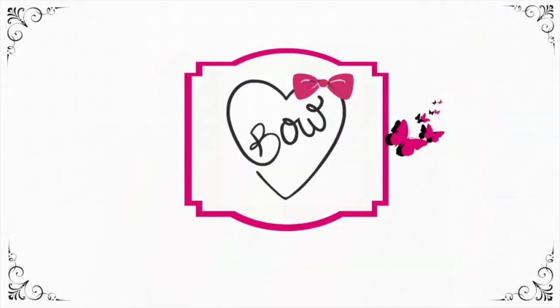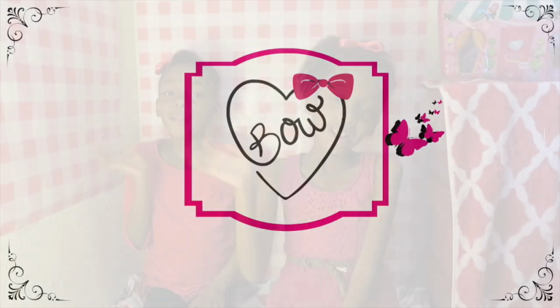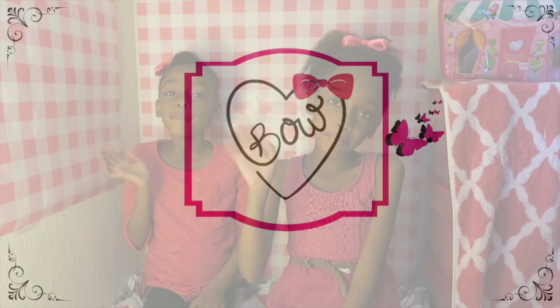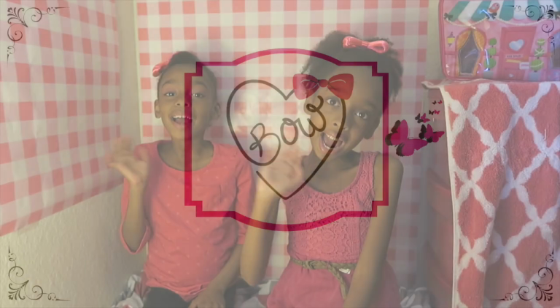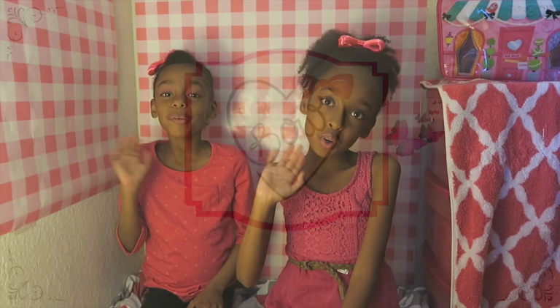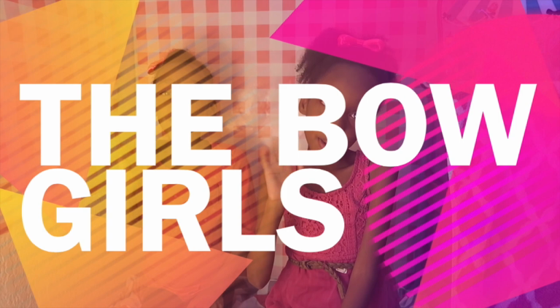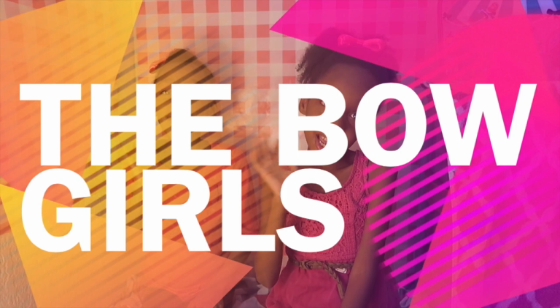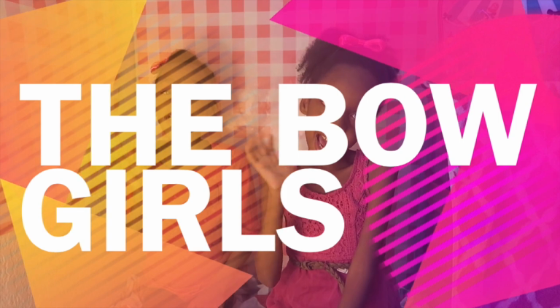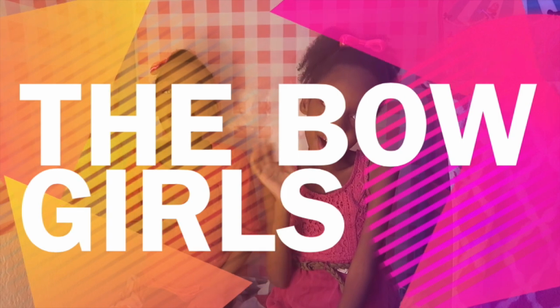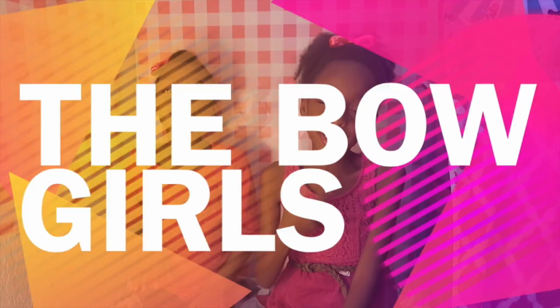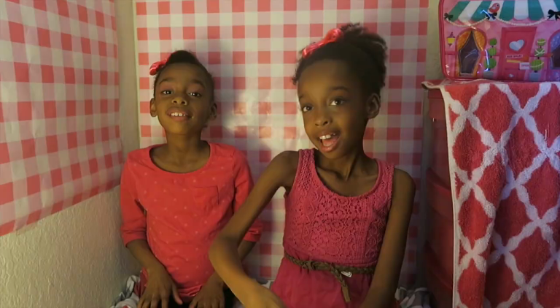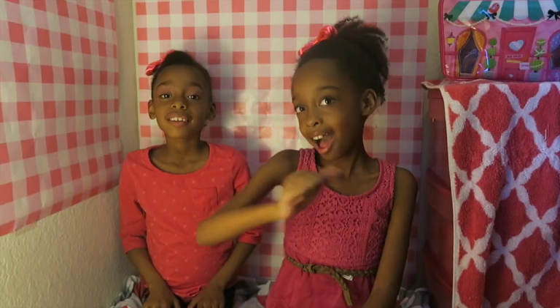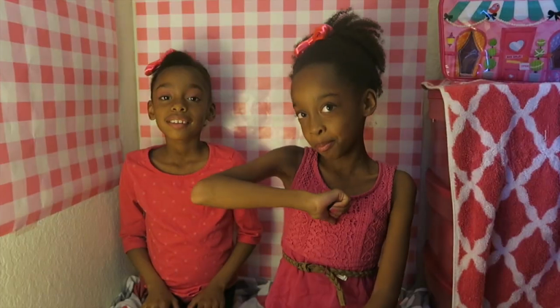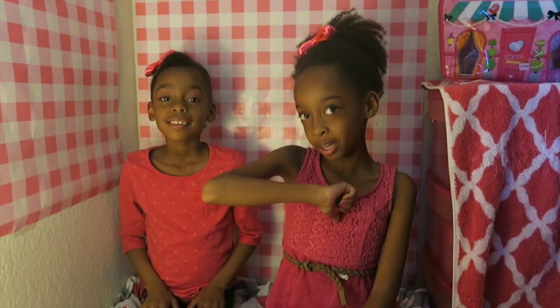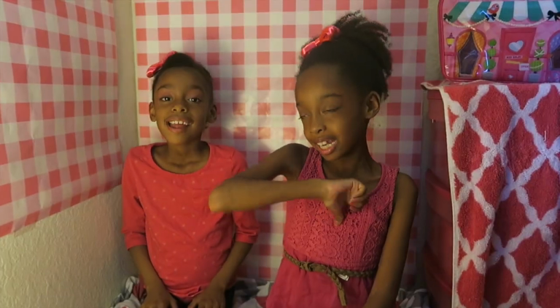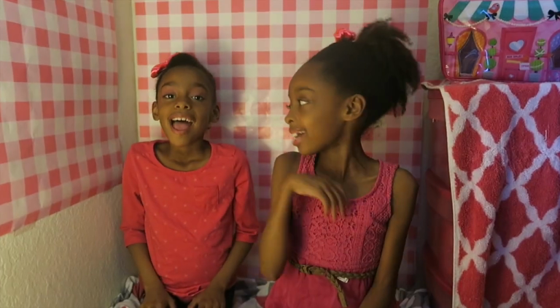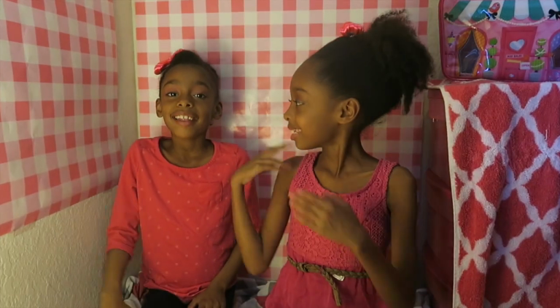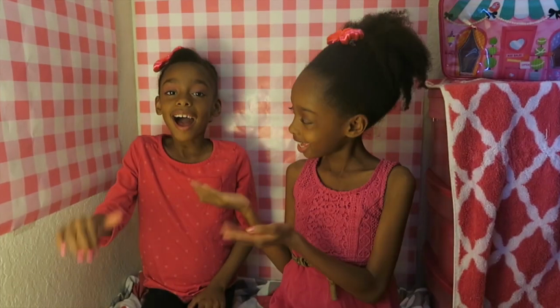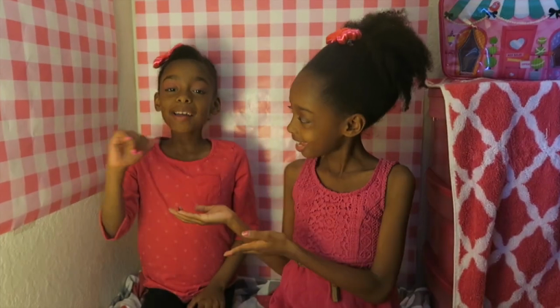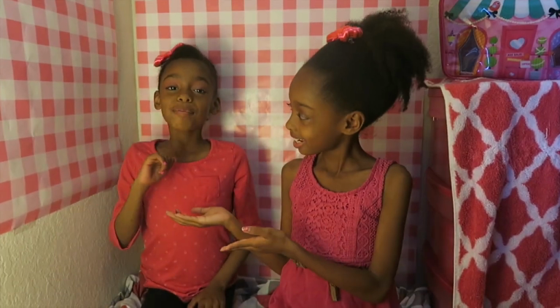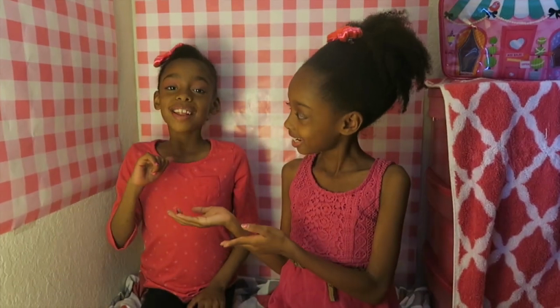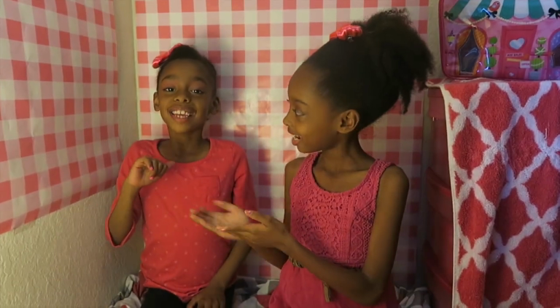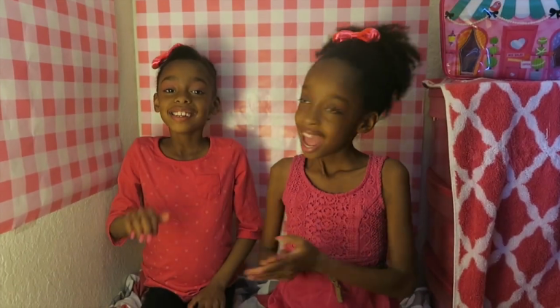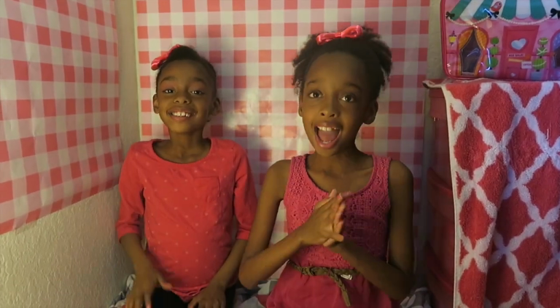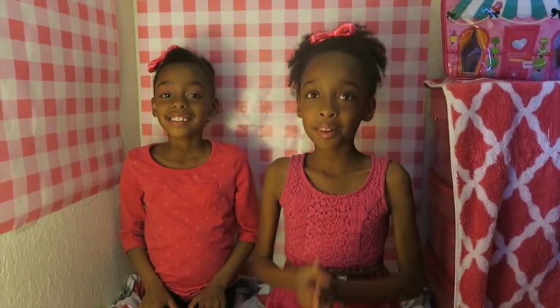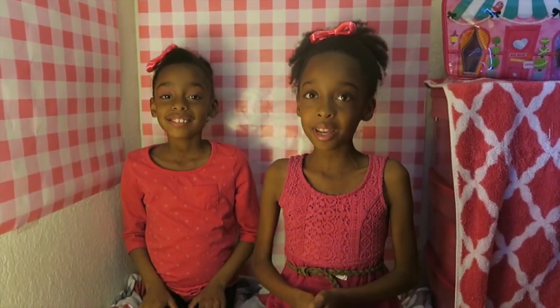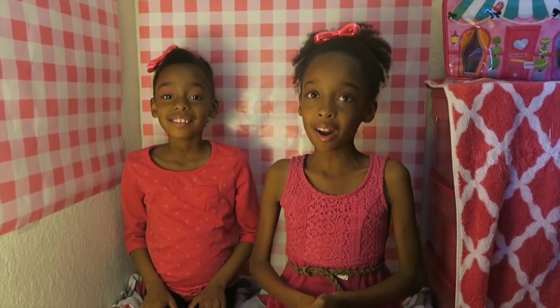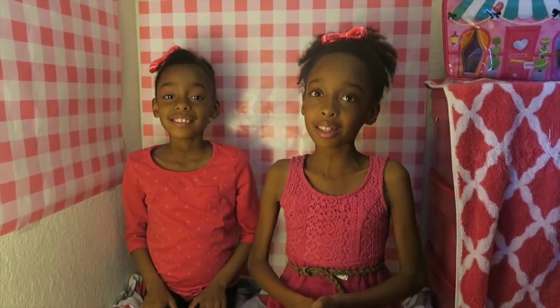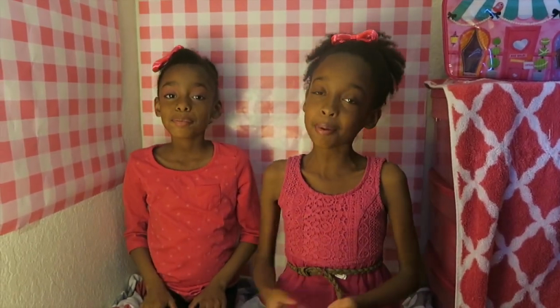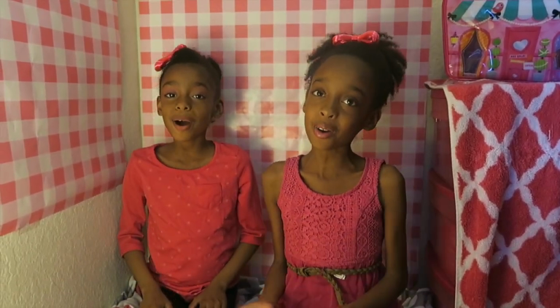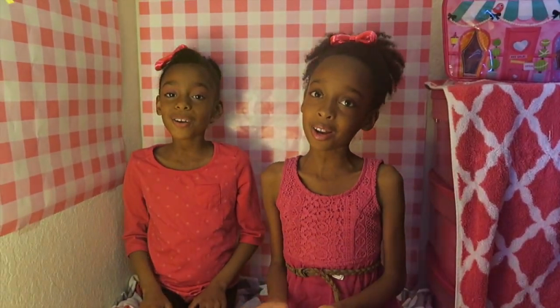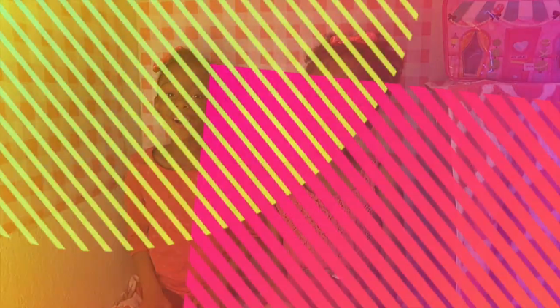Welcome back to our Playhouse. I'm Brianna and I'm Brittany, and we are the Bow Girls.